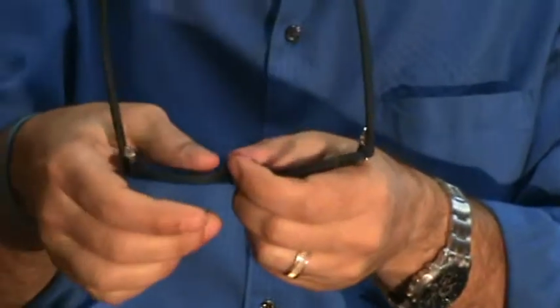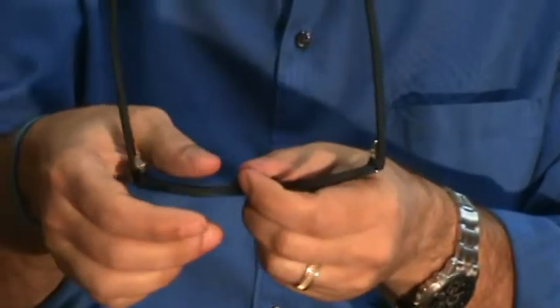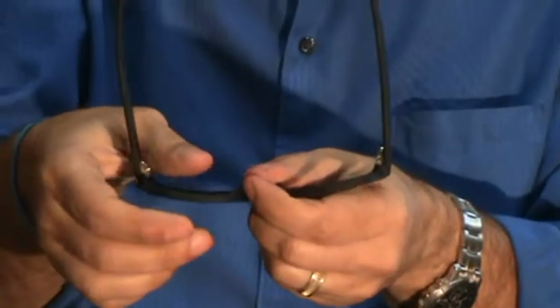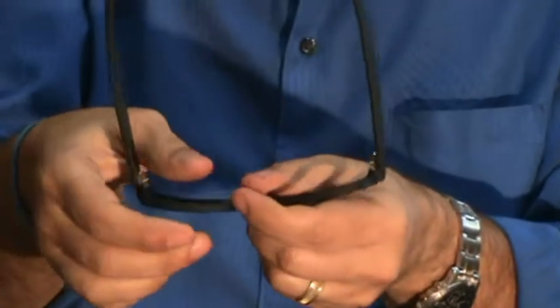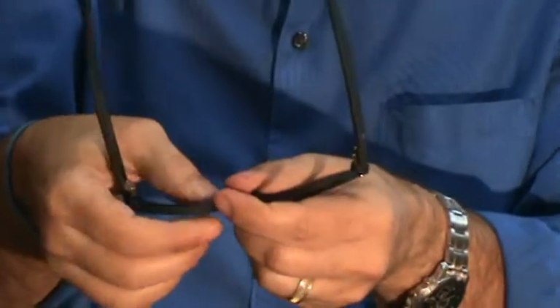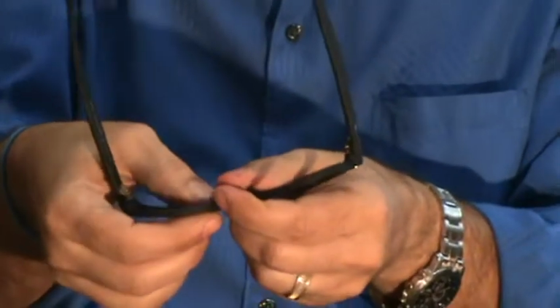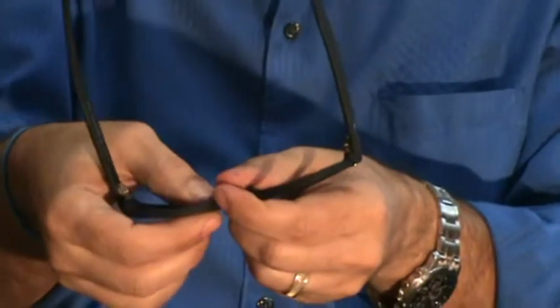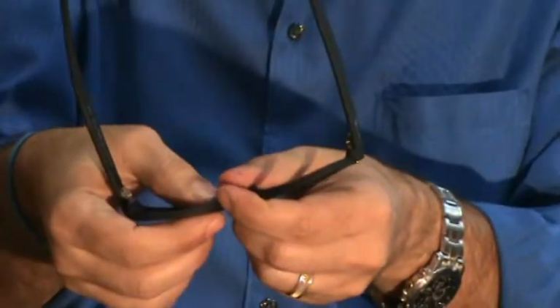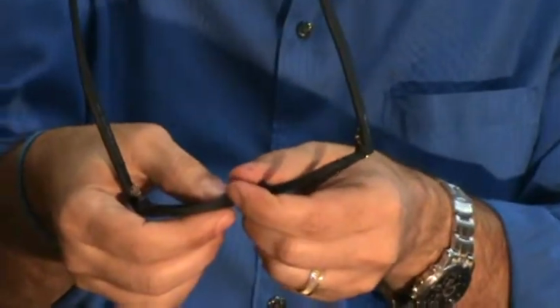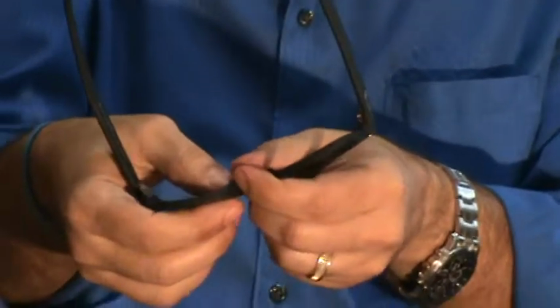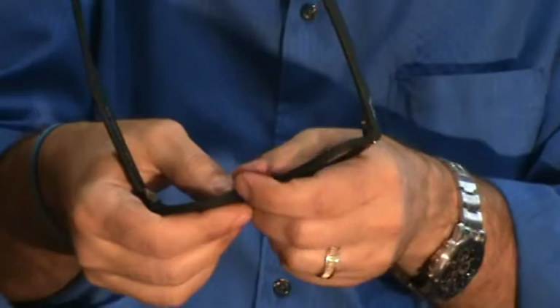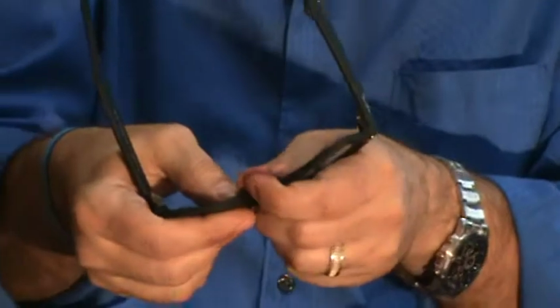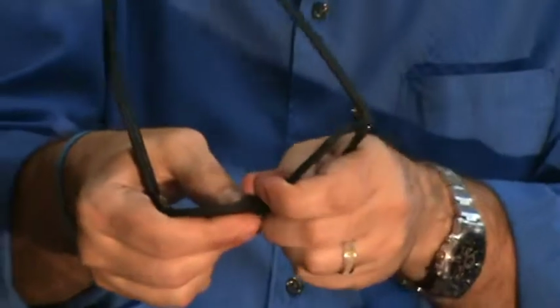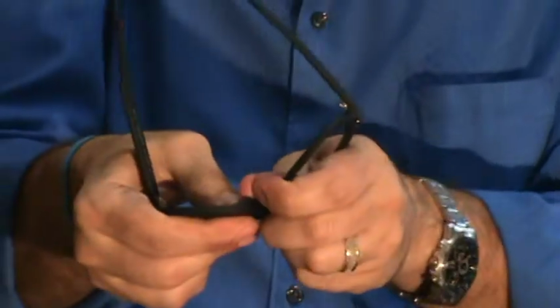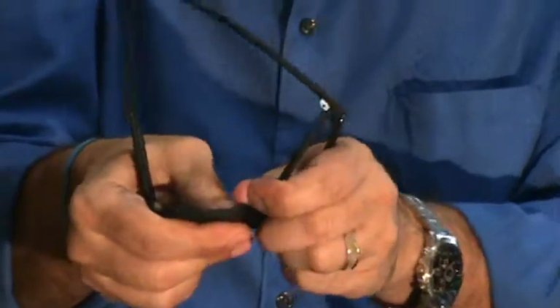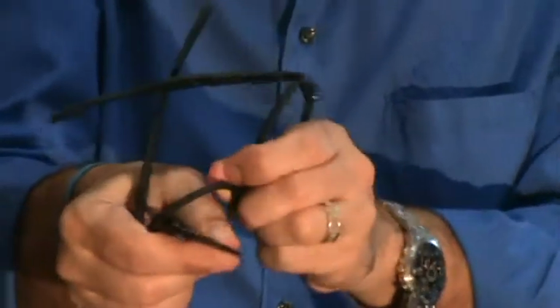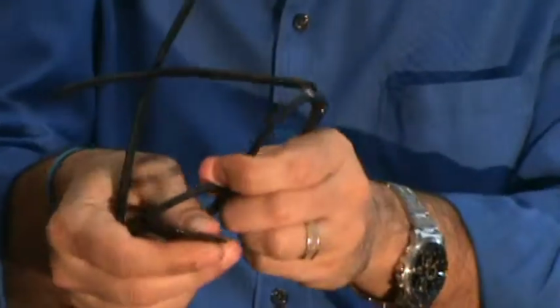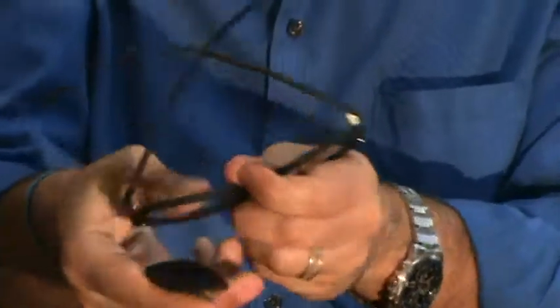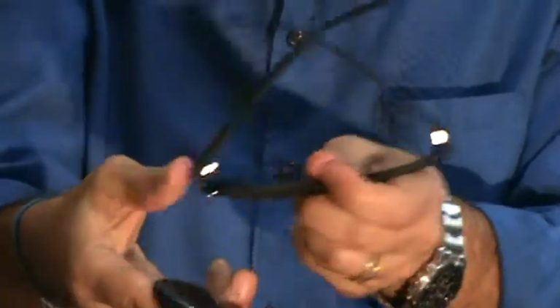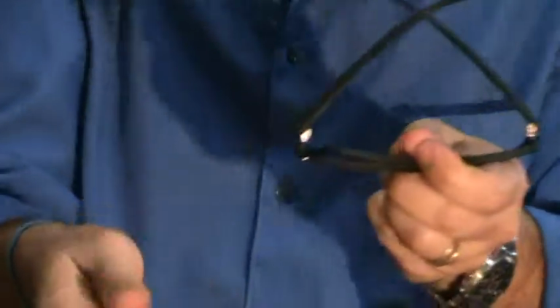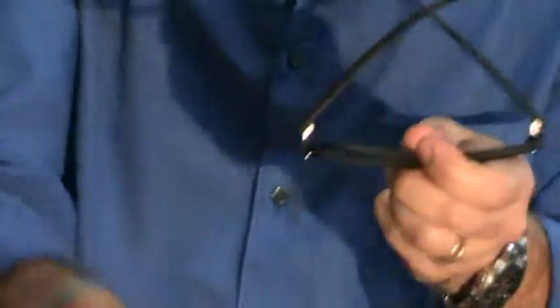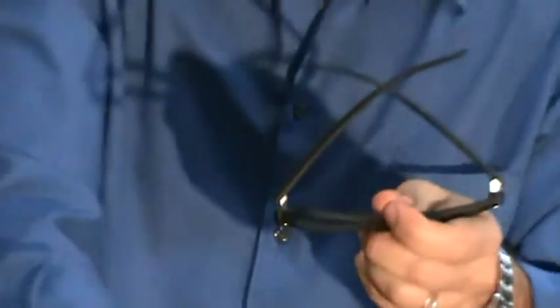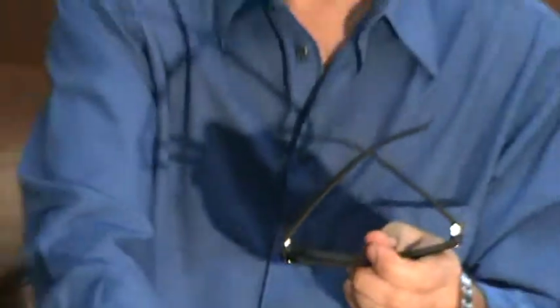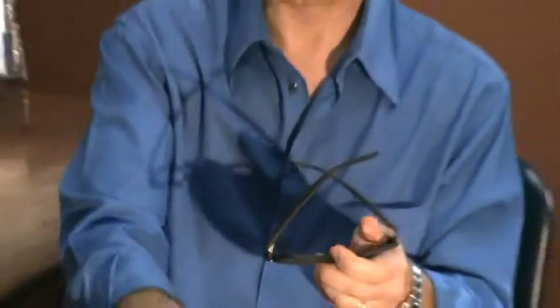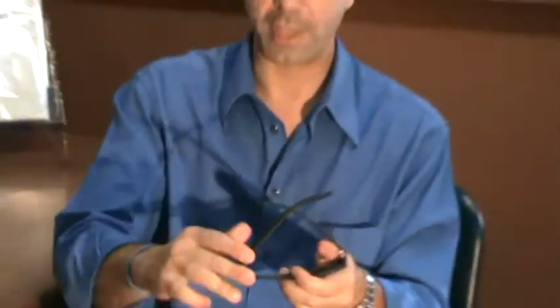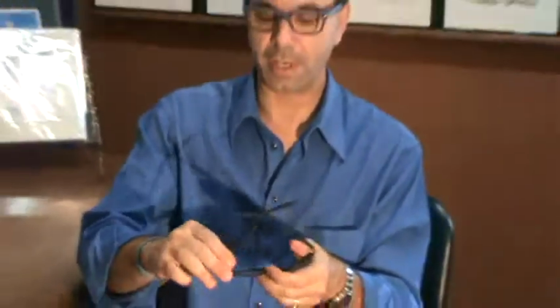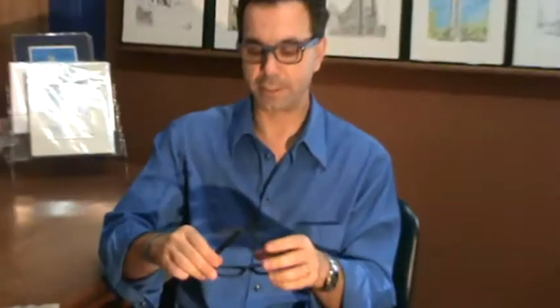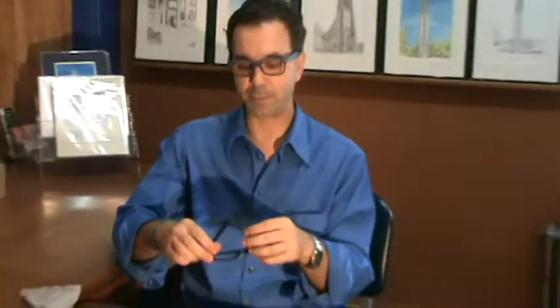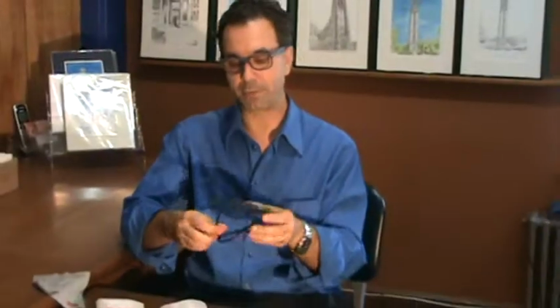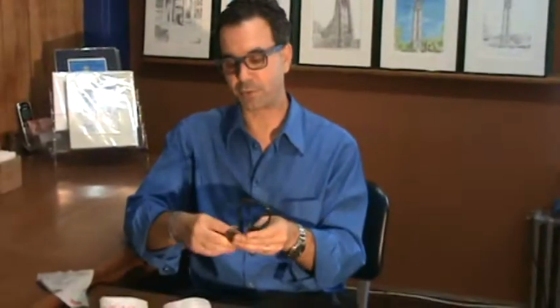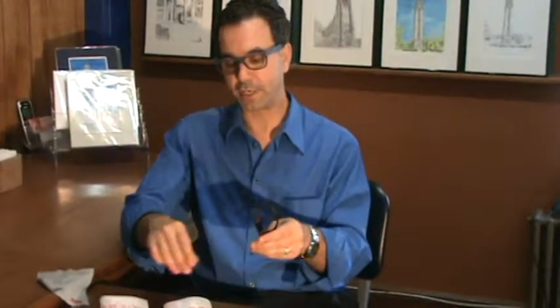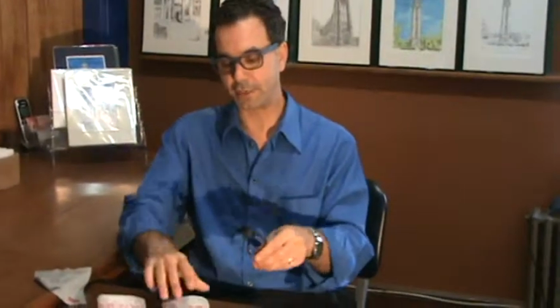The original glass lens will come right out. Same thing — I turn the frame around, being right-handed, push down with my thumb at the nose, and that lens pops right out.